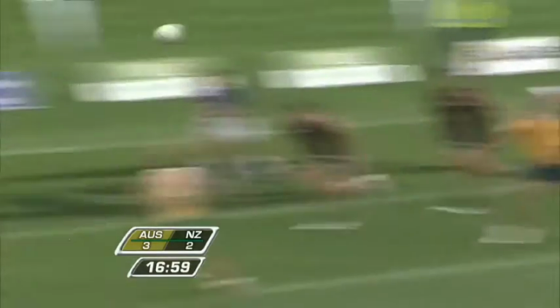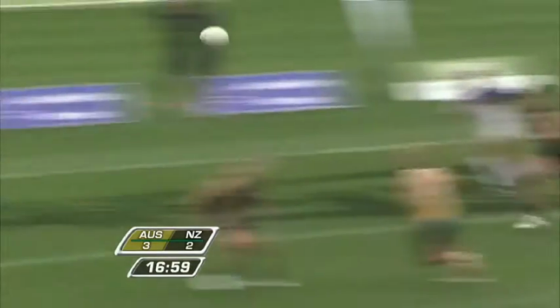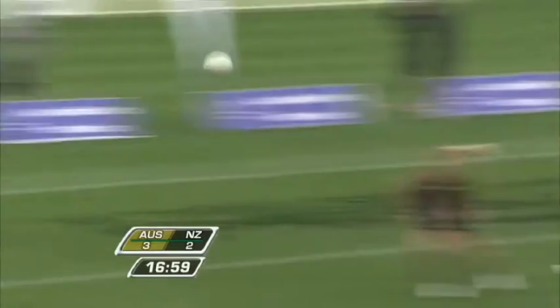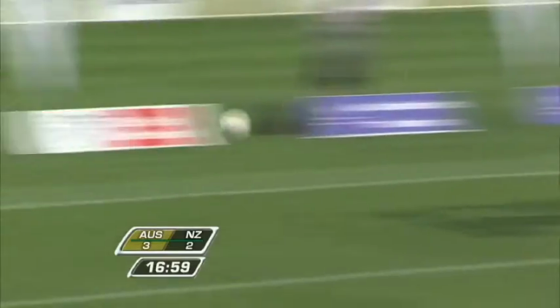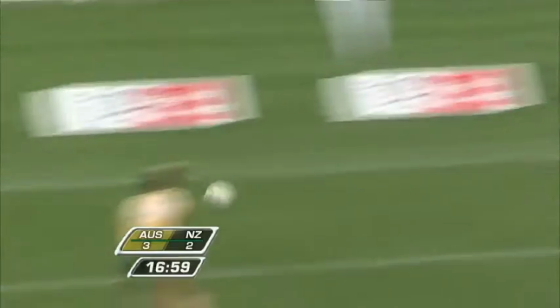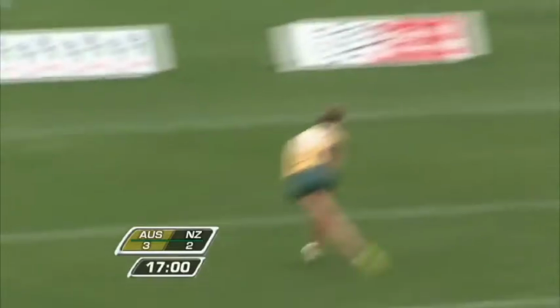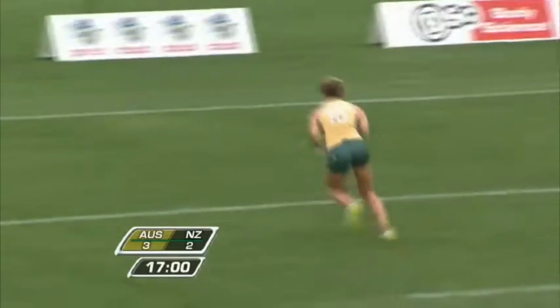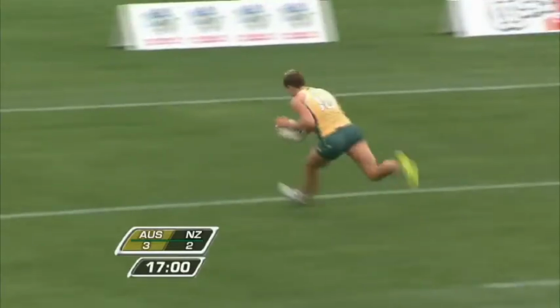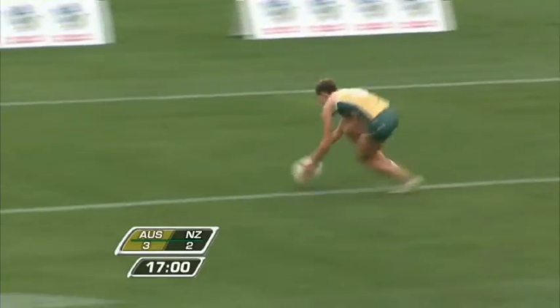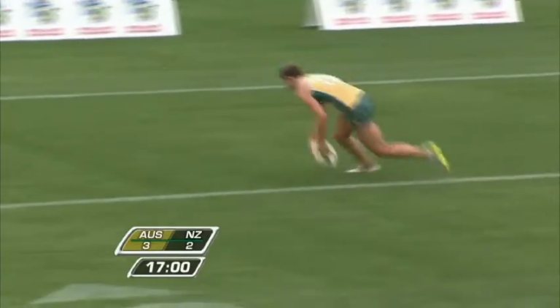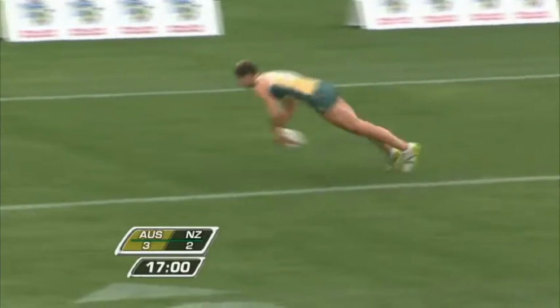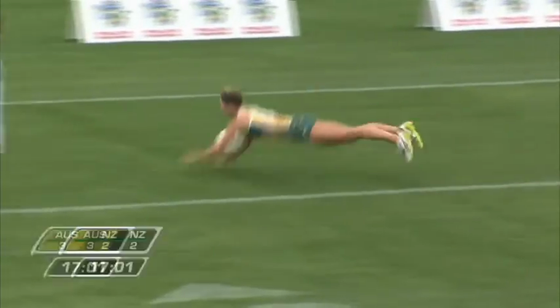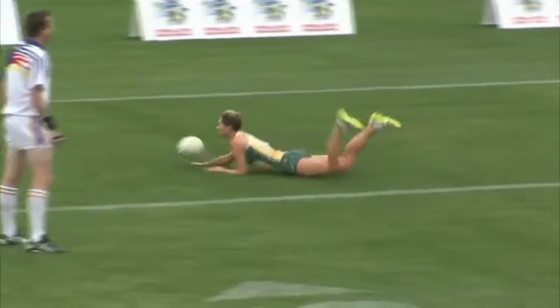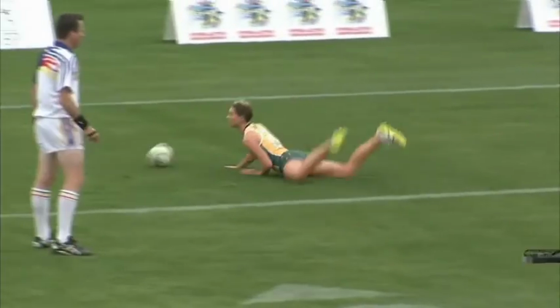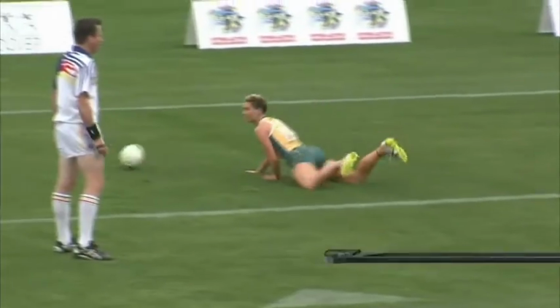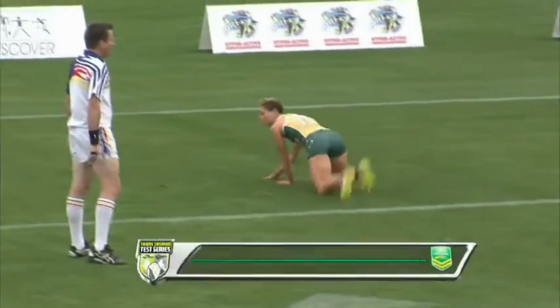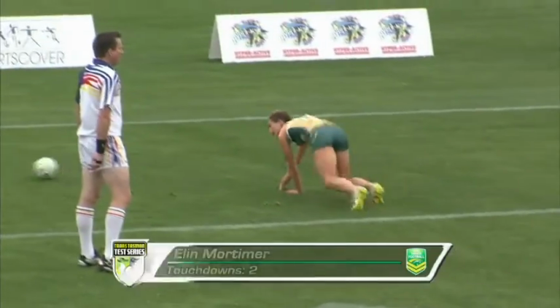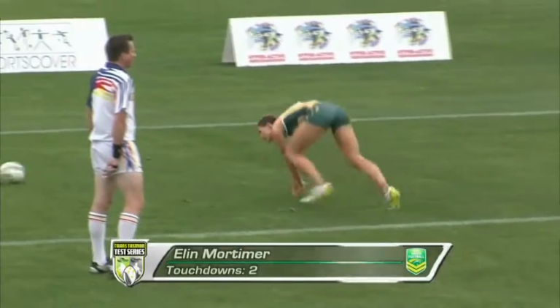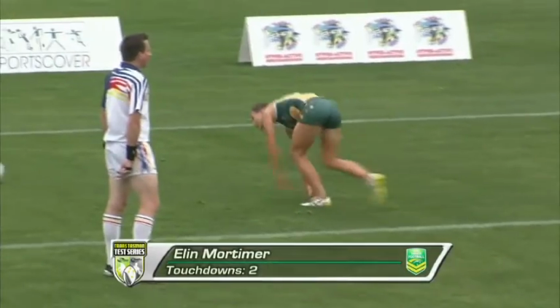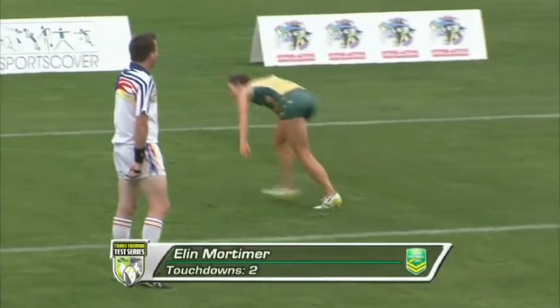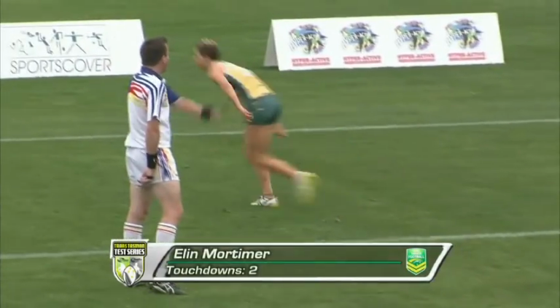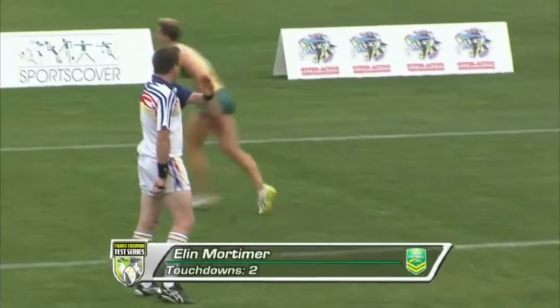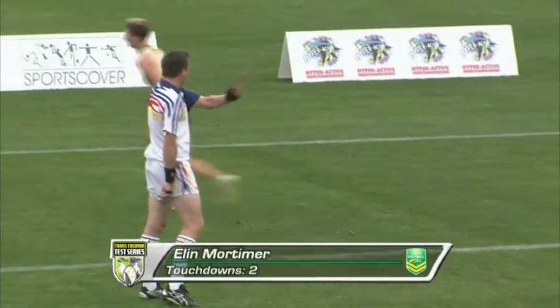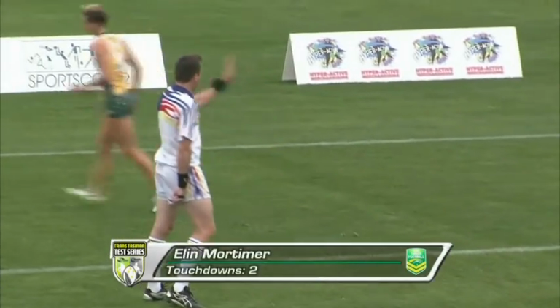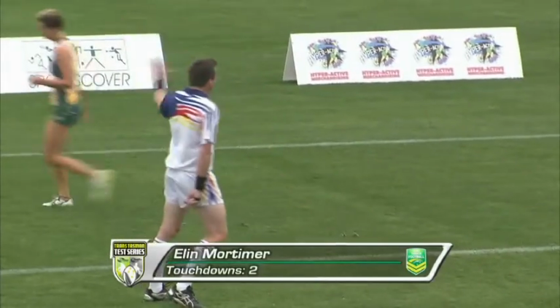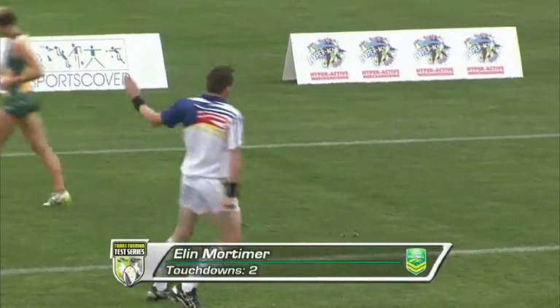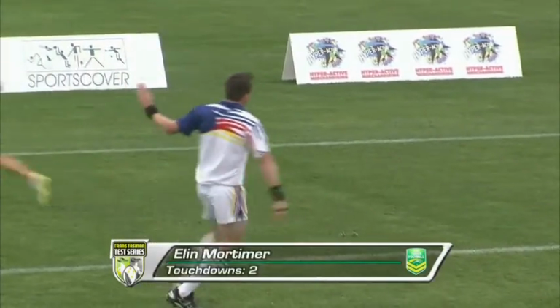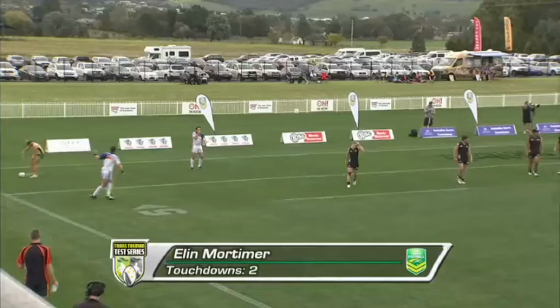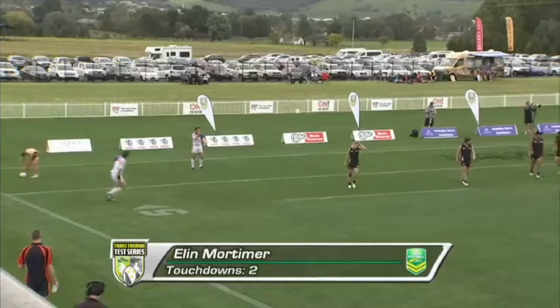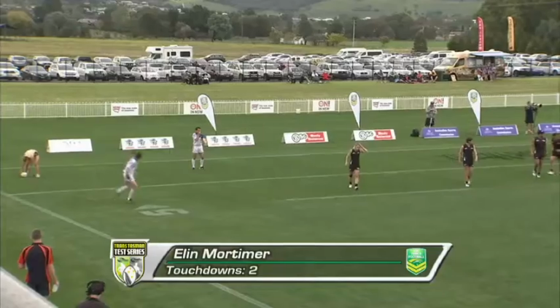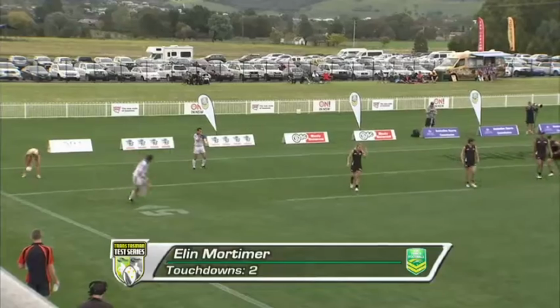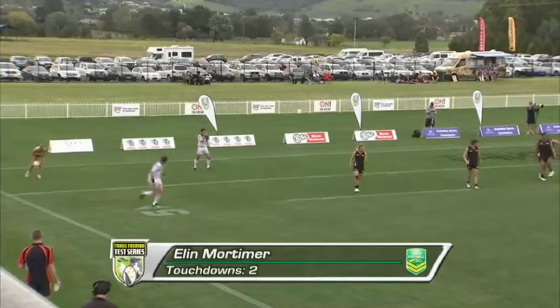Big production team here in Mudgee. Another long ball right to left, and Mortimer is having a day out.